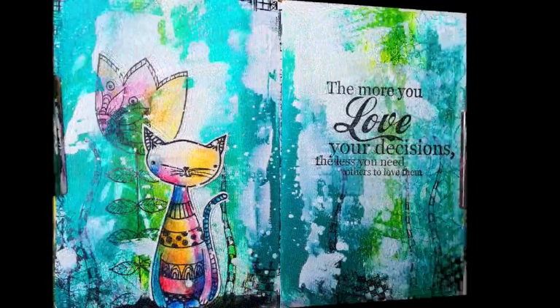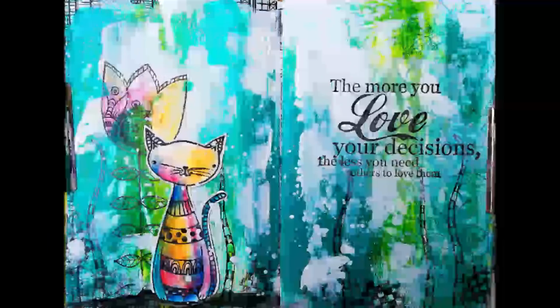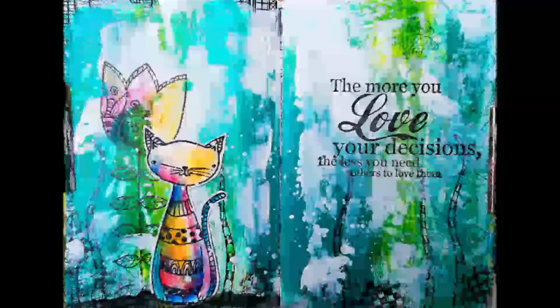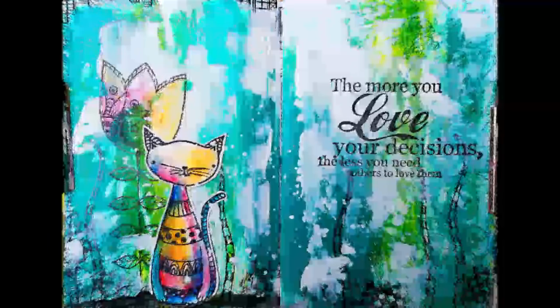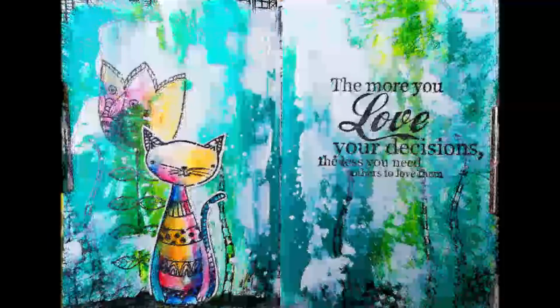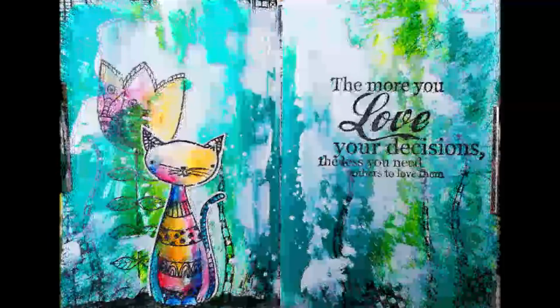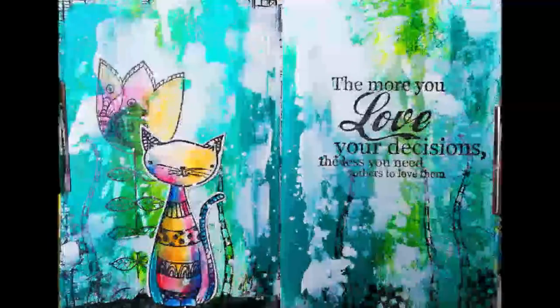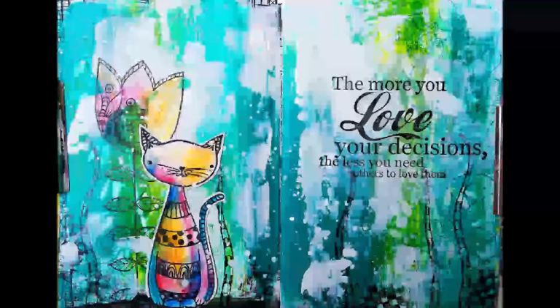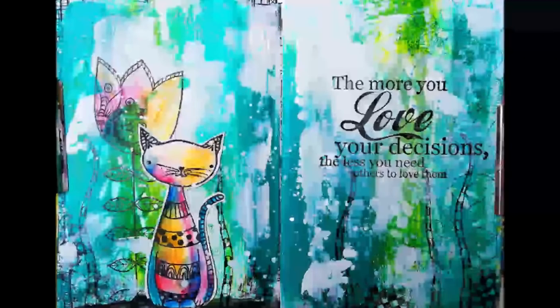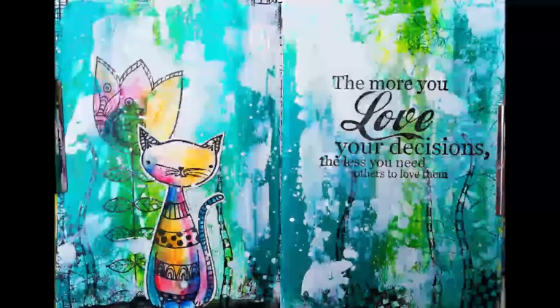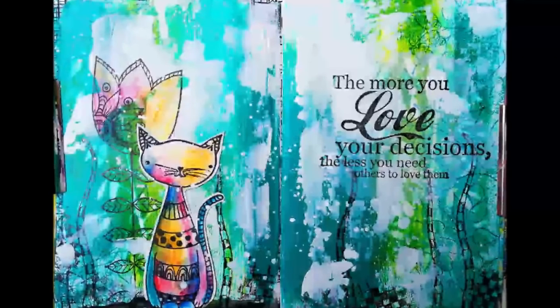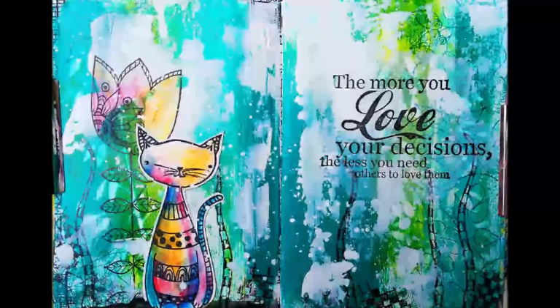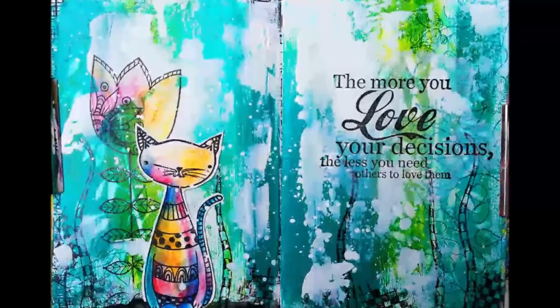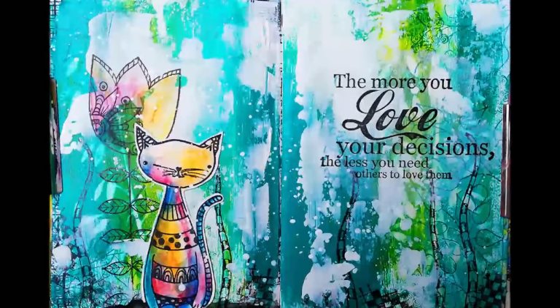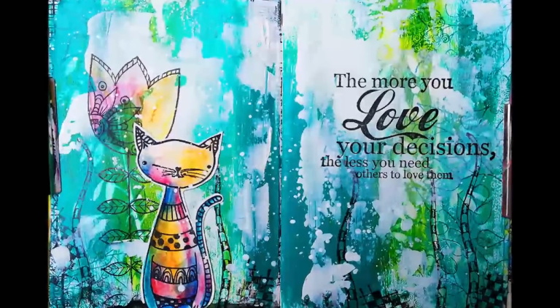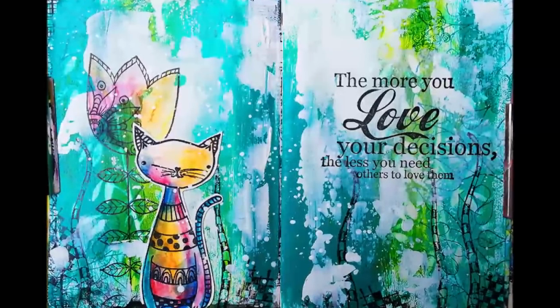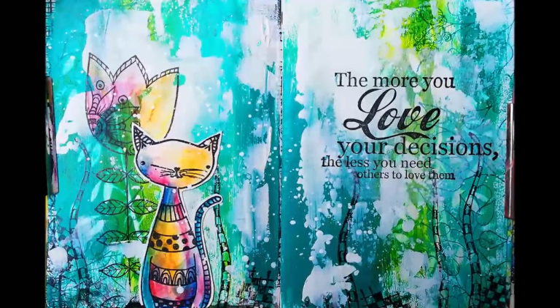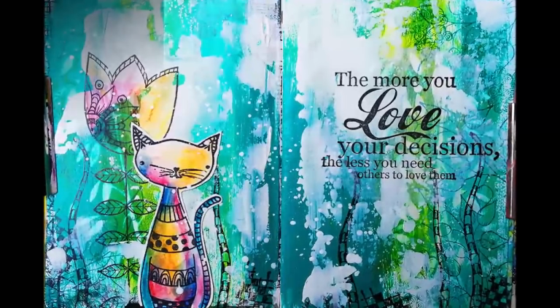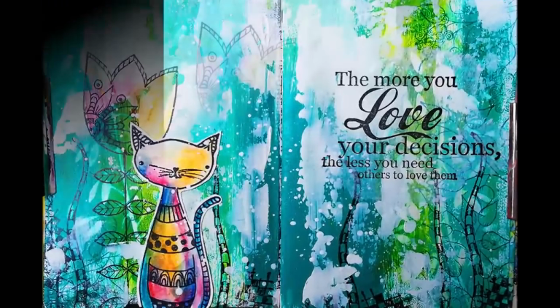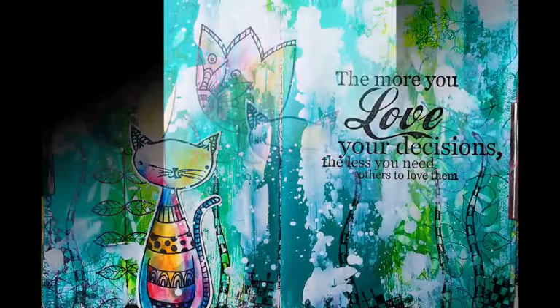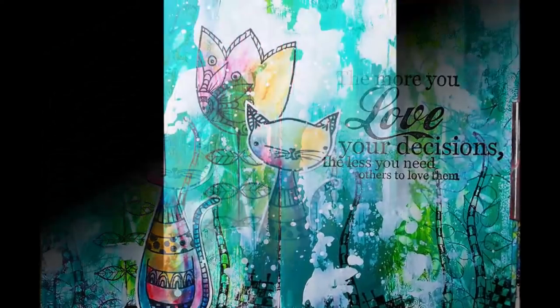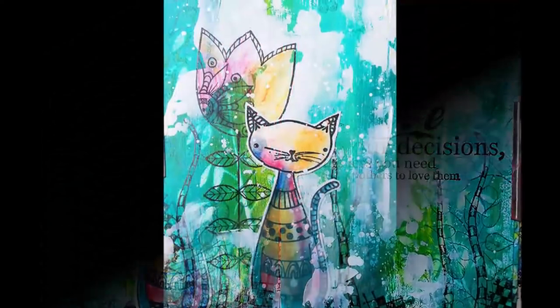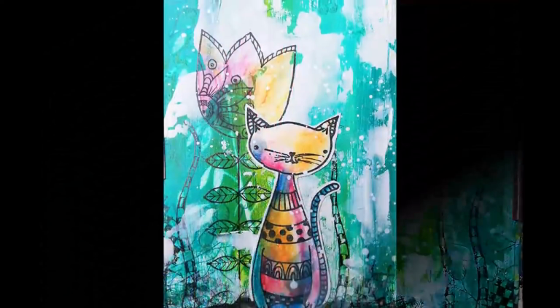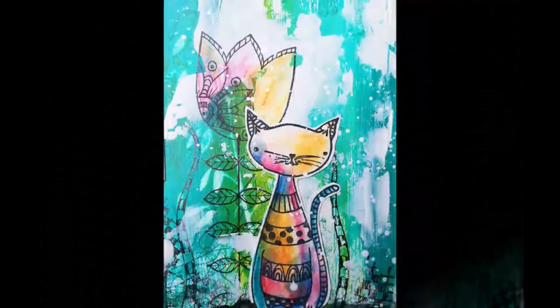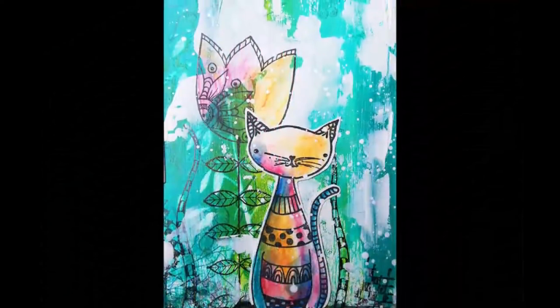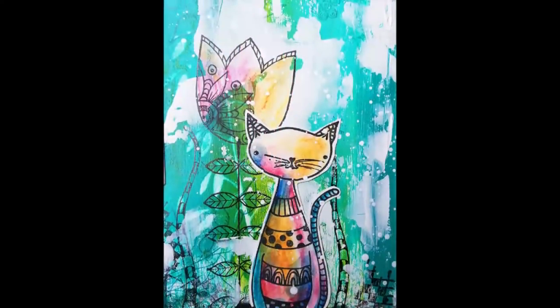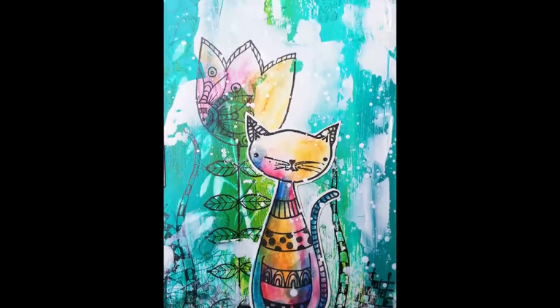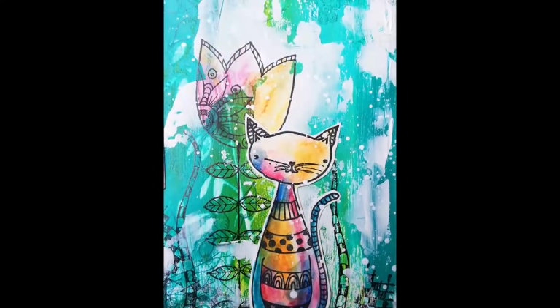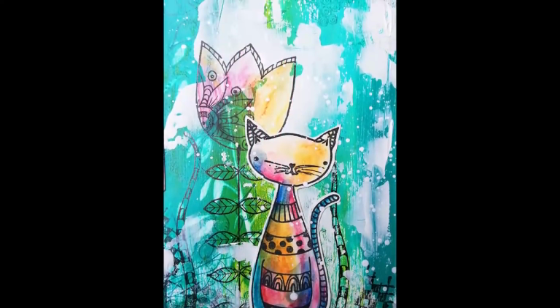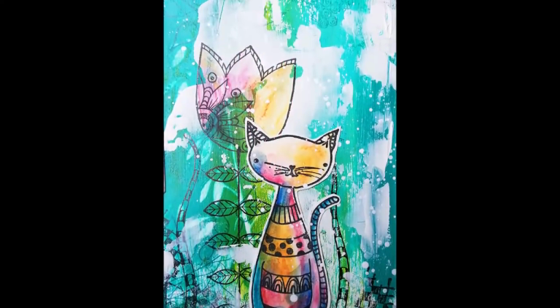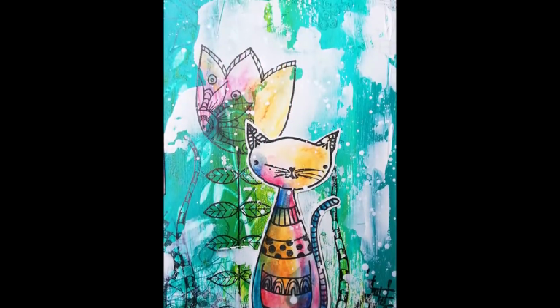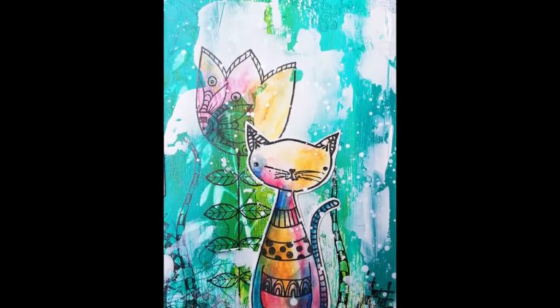Hi and welcome to my channel. Today I'm sharing a quick and easy art journal page.